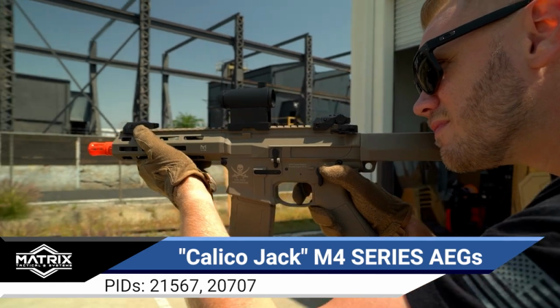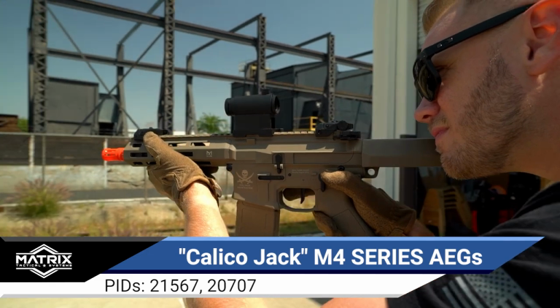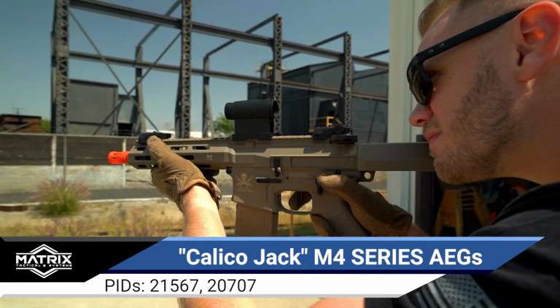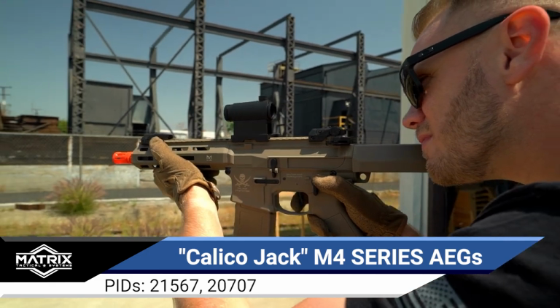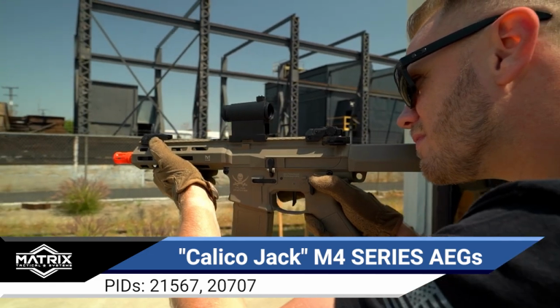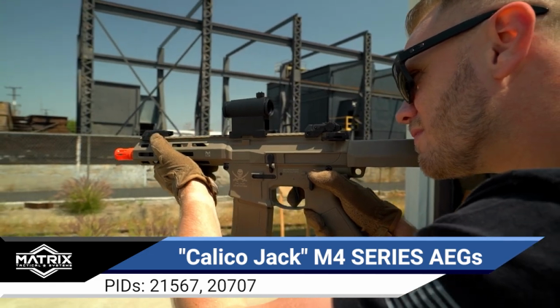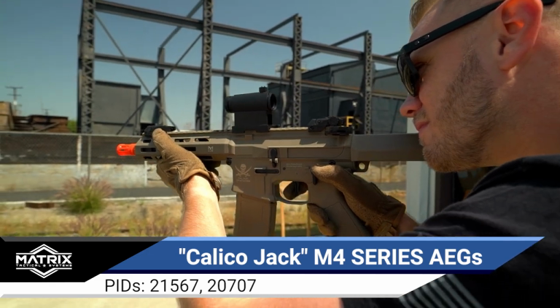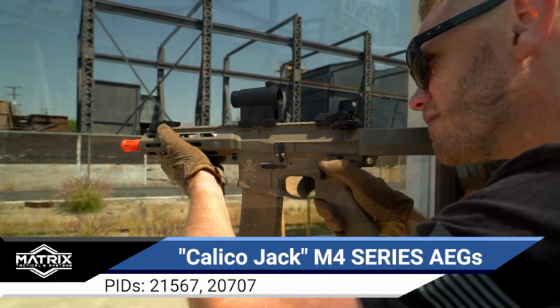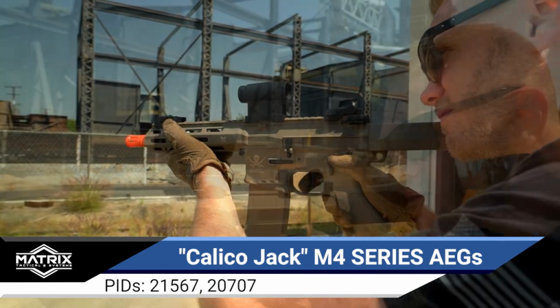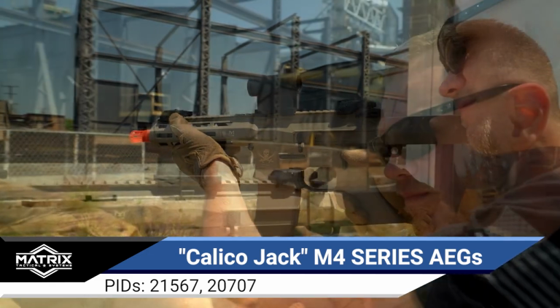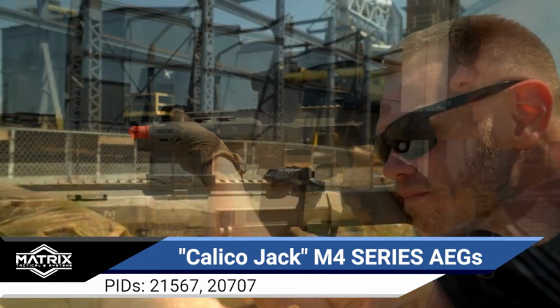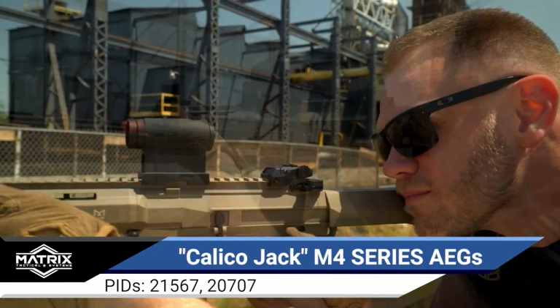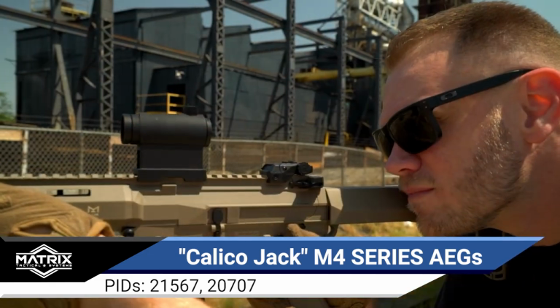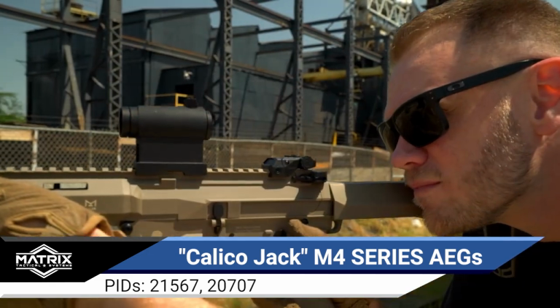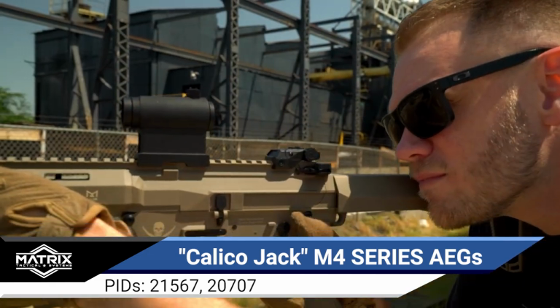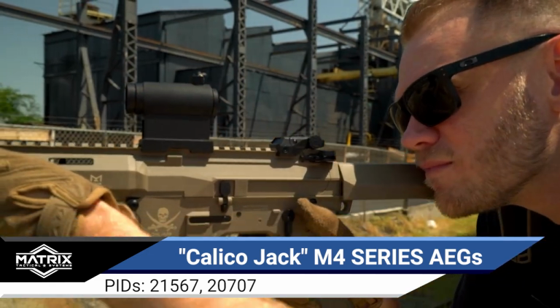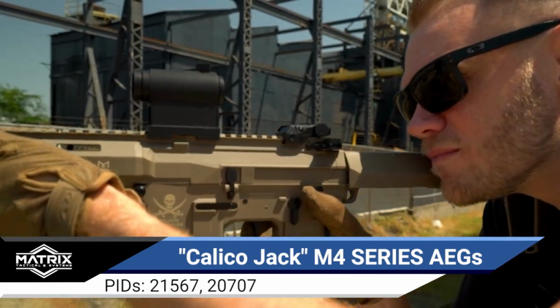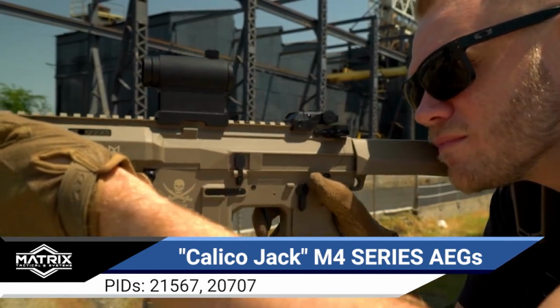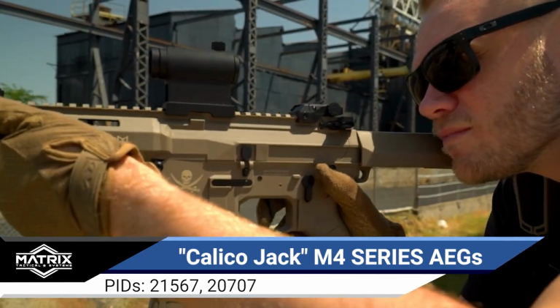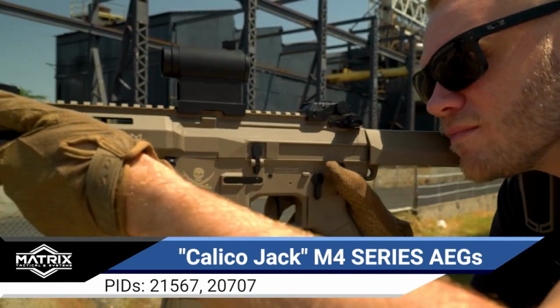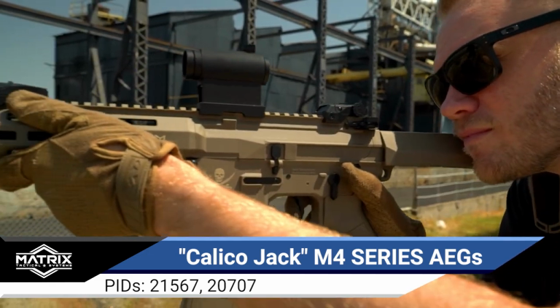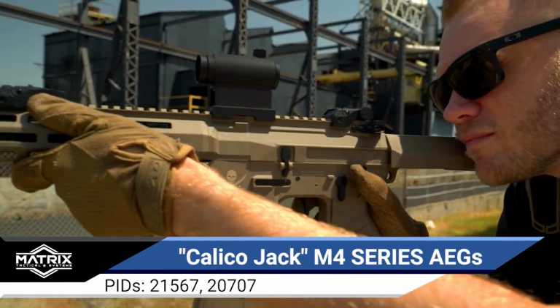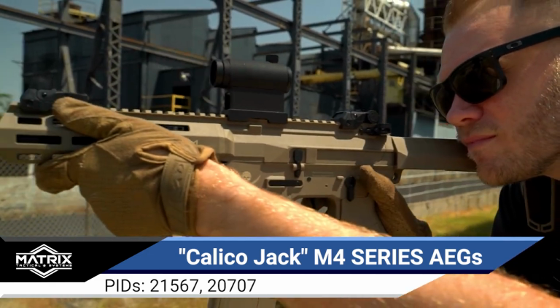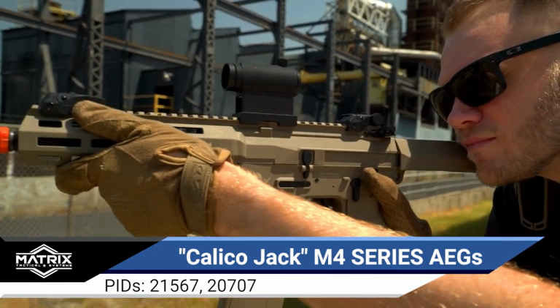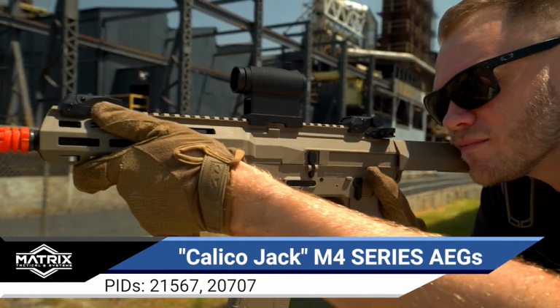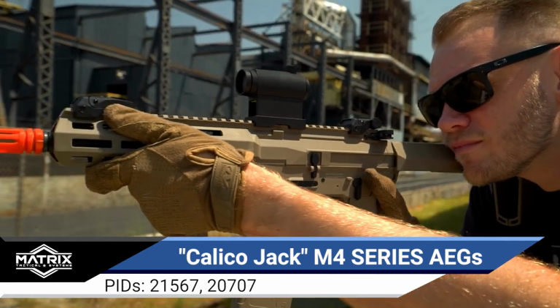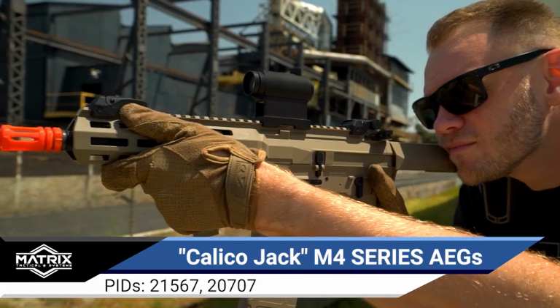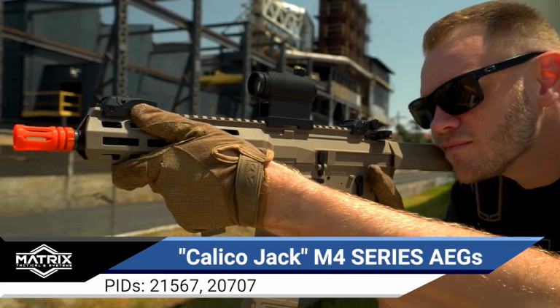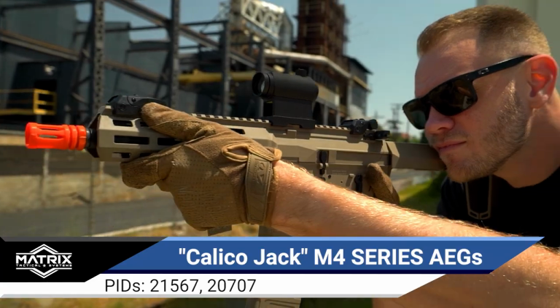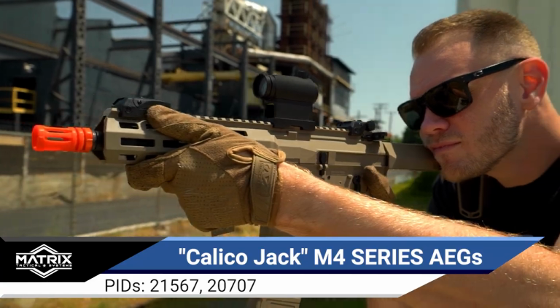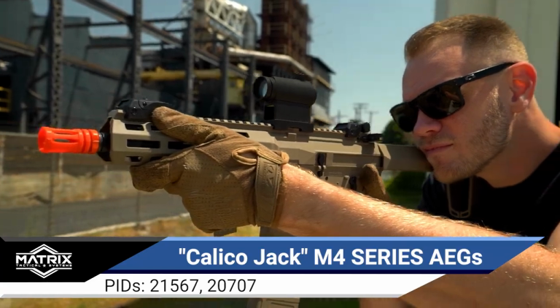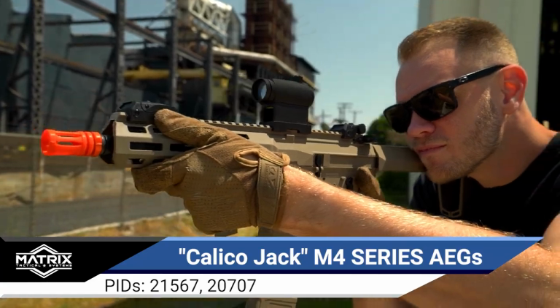There are several awesome programming modes, including variable burst fire, 3 trigger sensitivity levels, and even binary trigger modes.